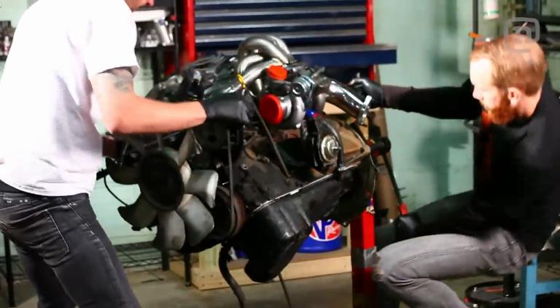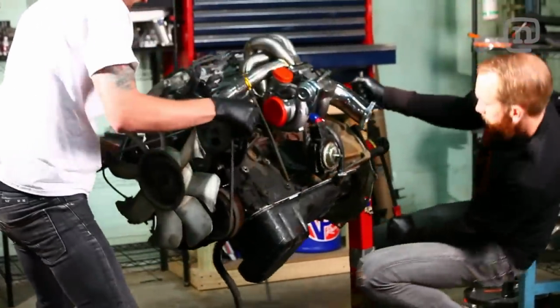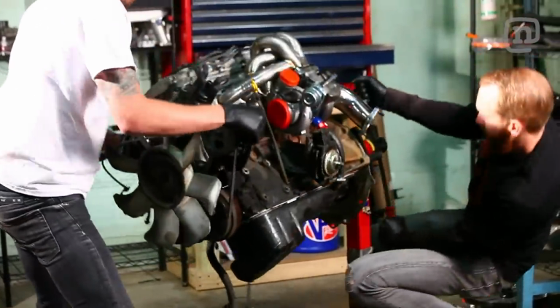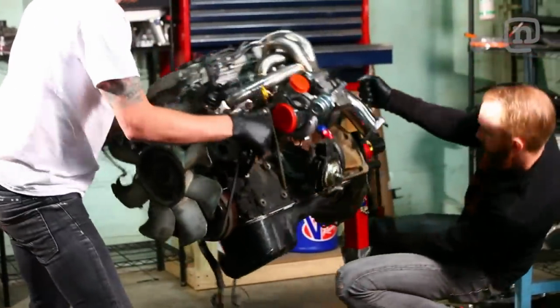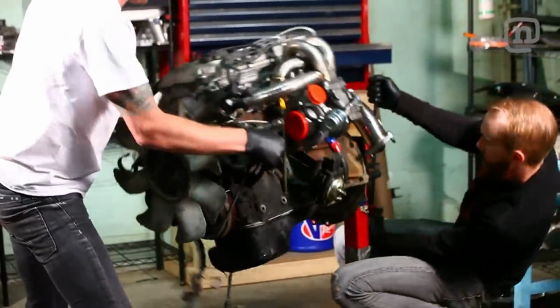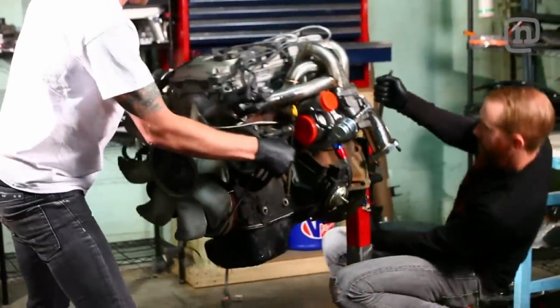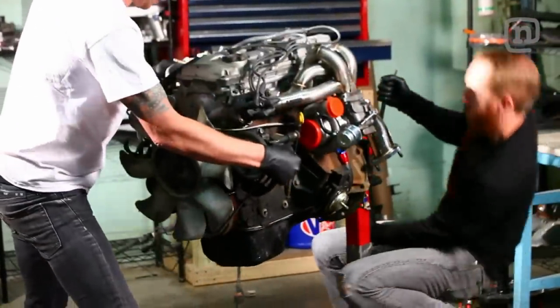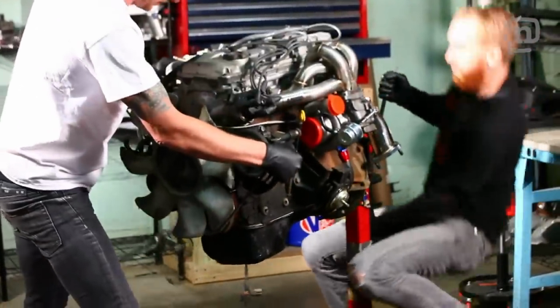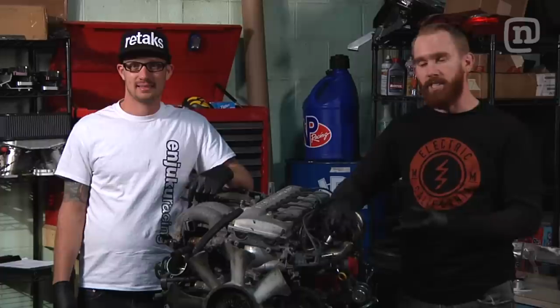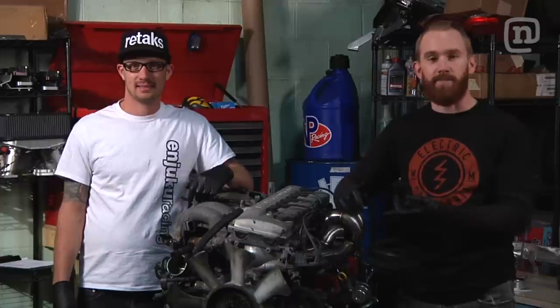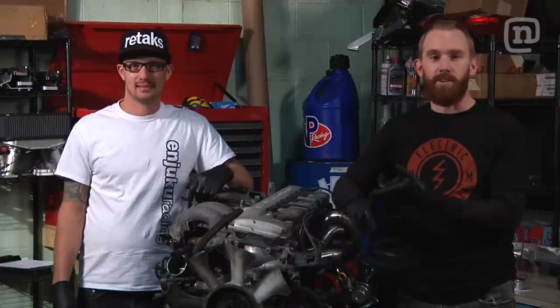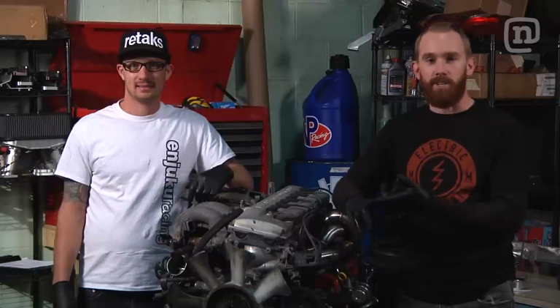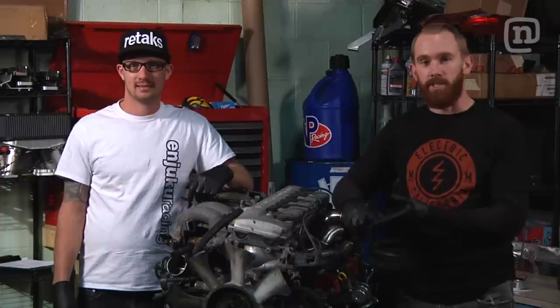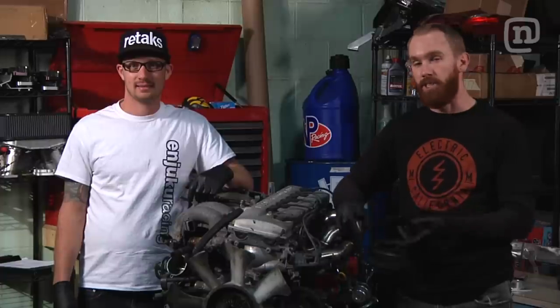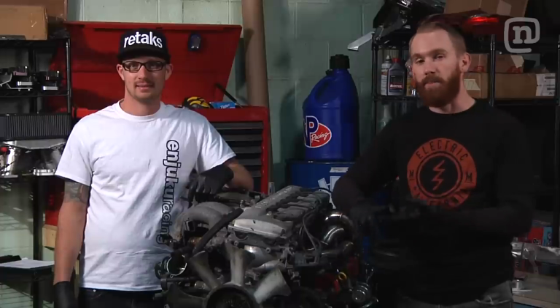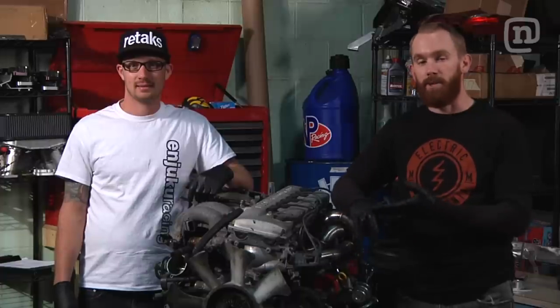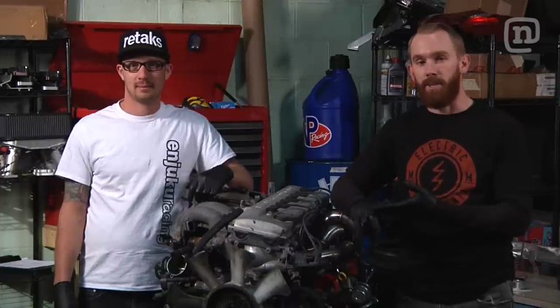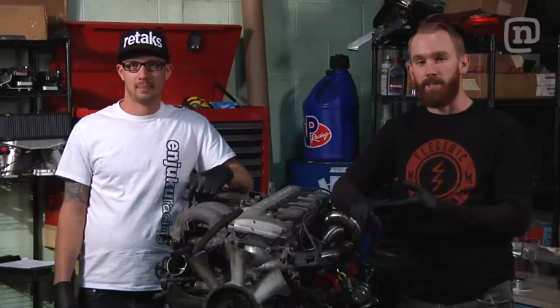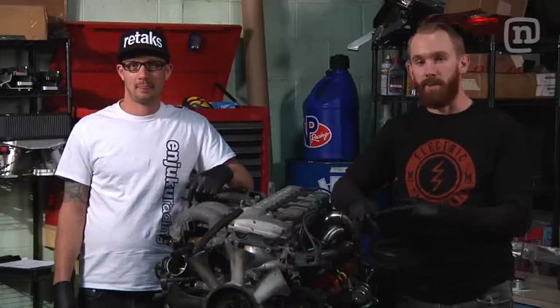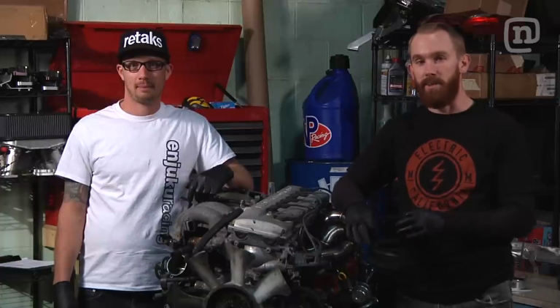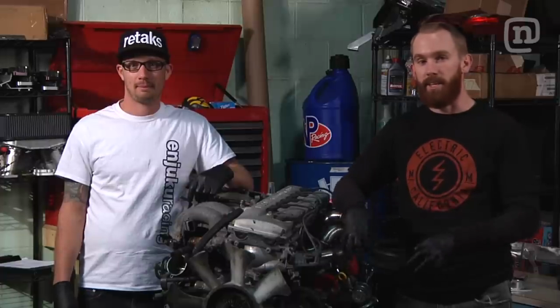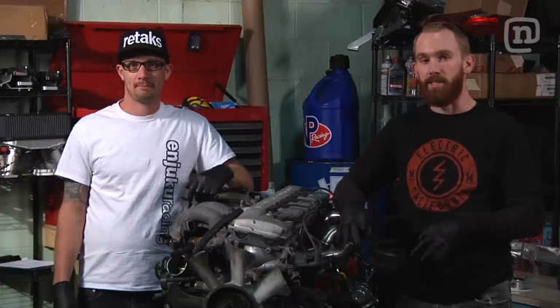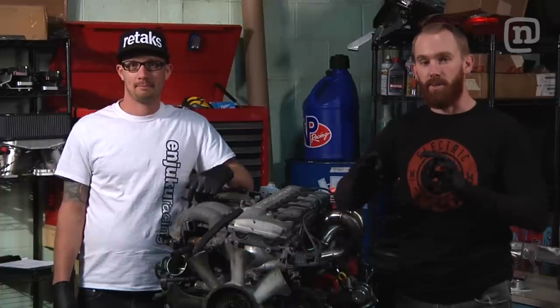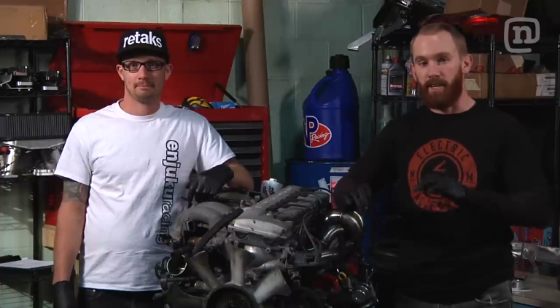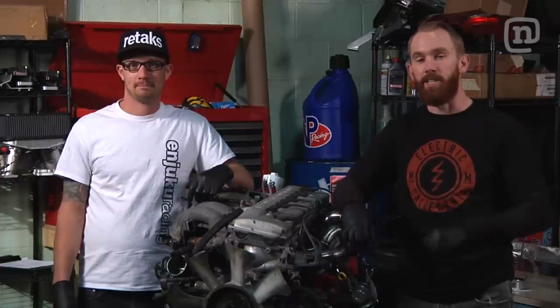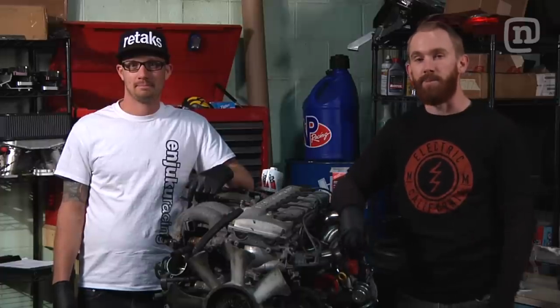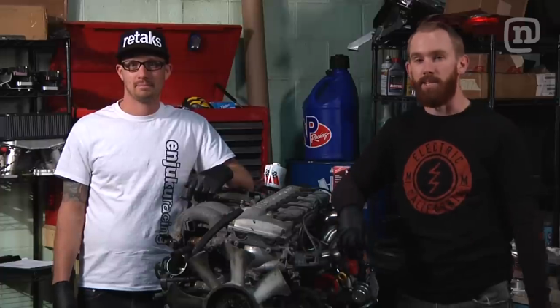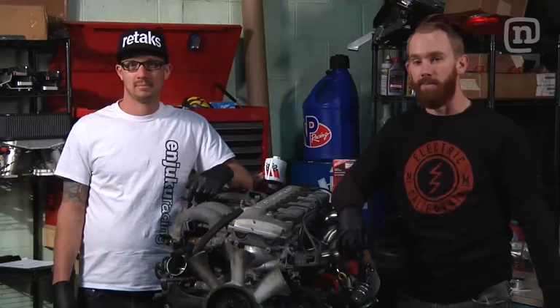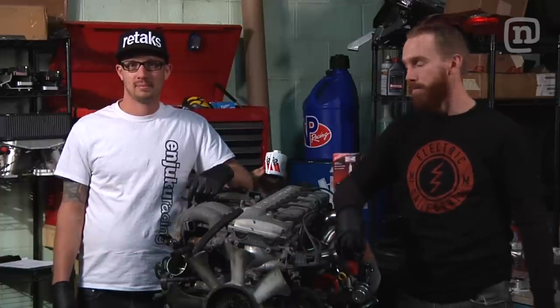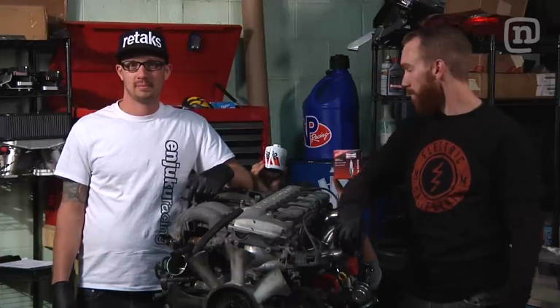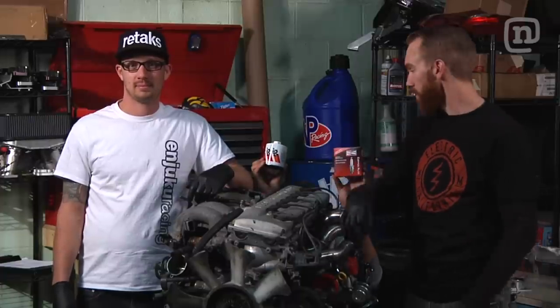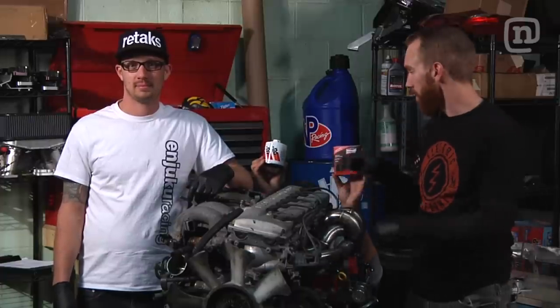So we'll go through the engine, change the filters and the spark plugs so we know that it's running 100%.